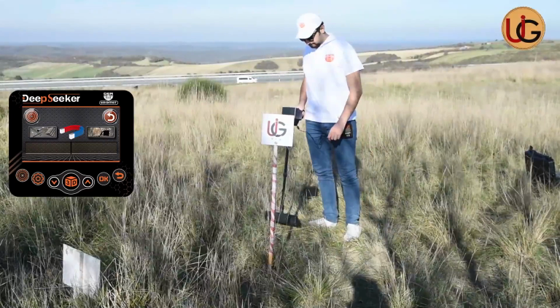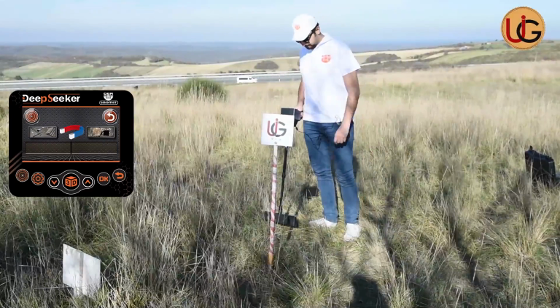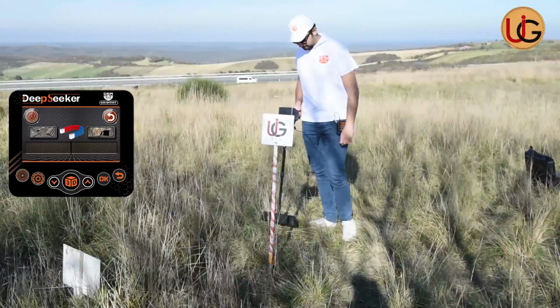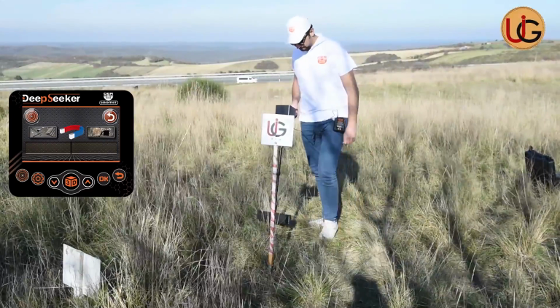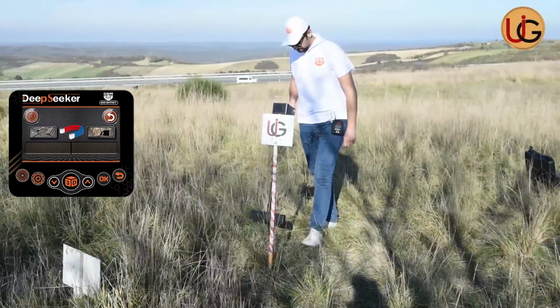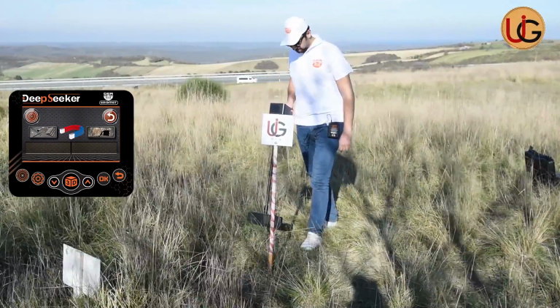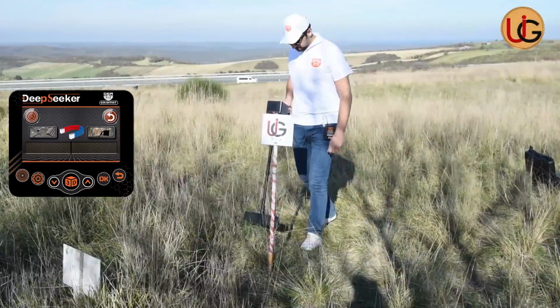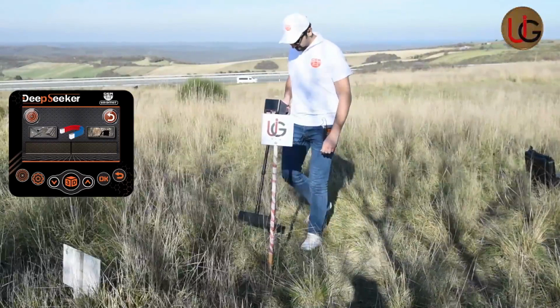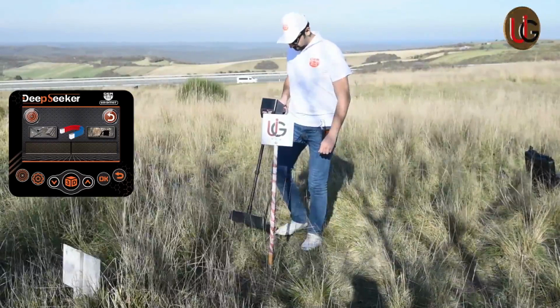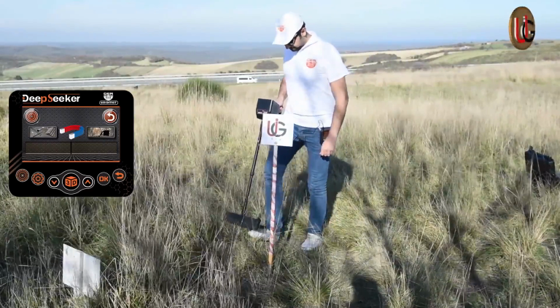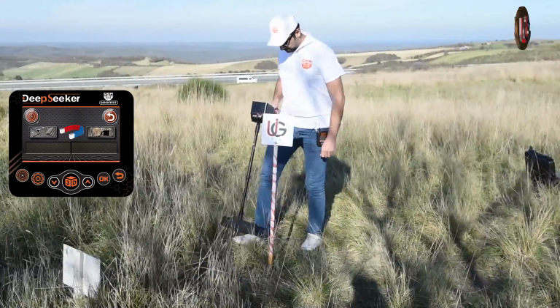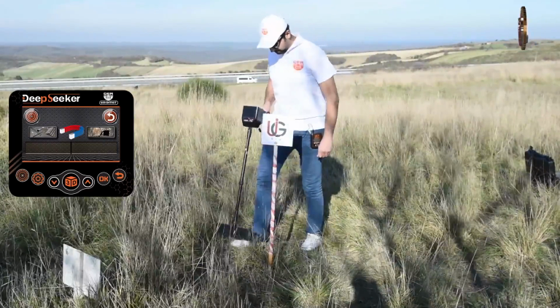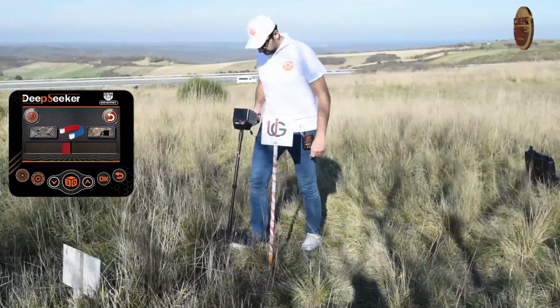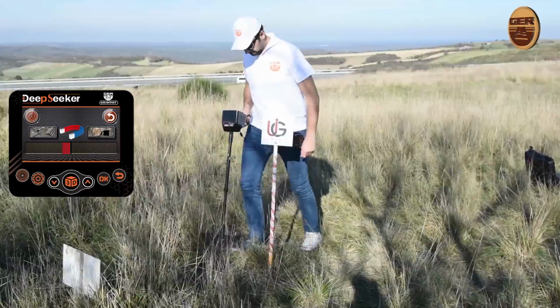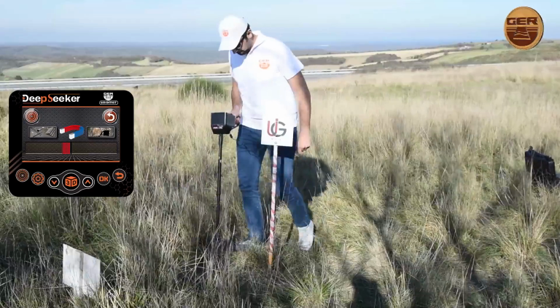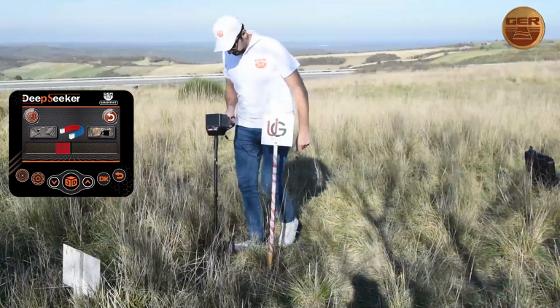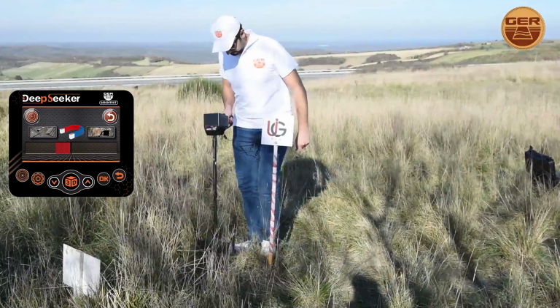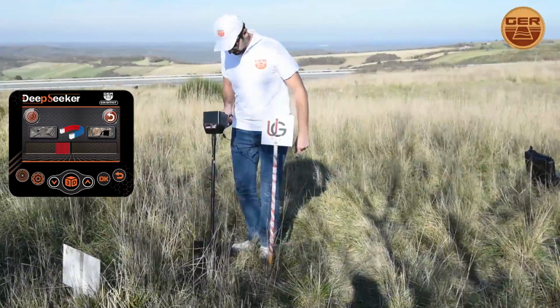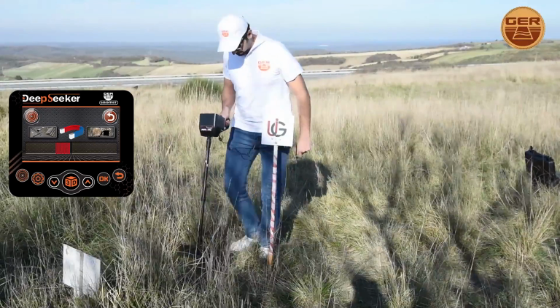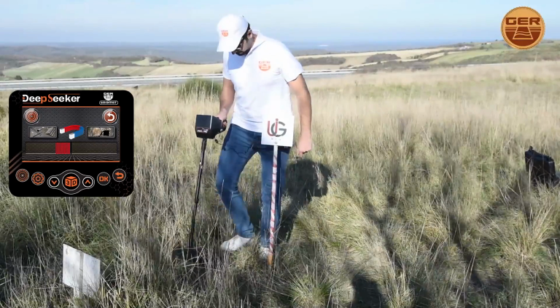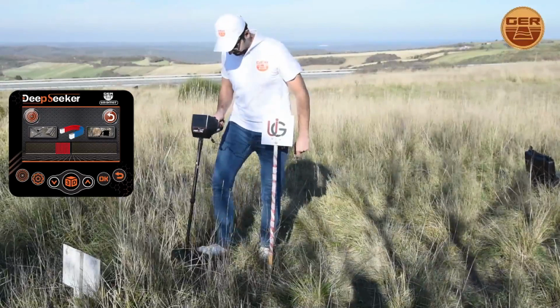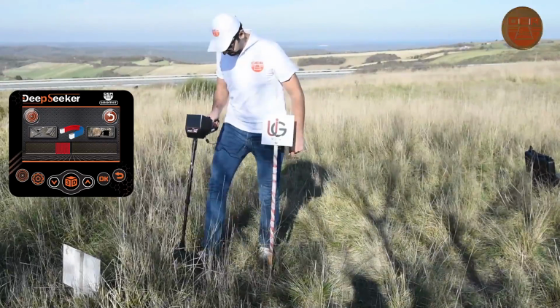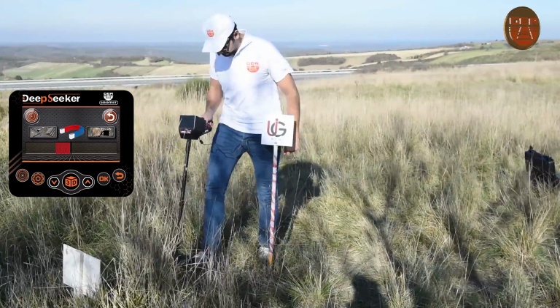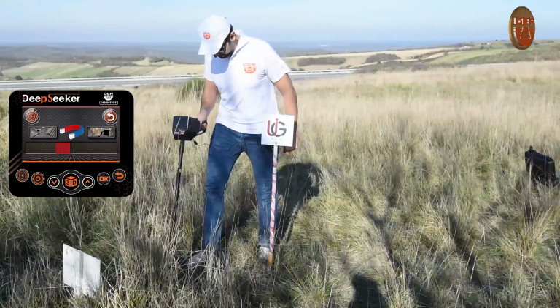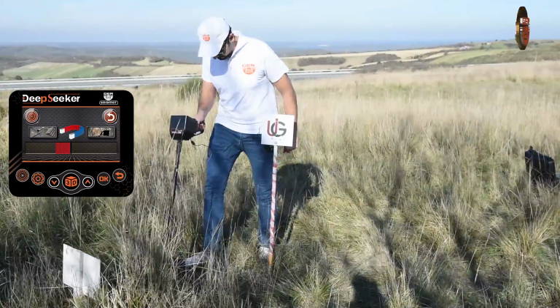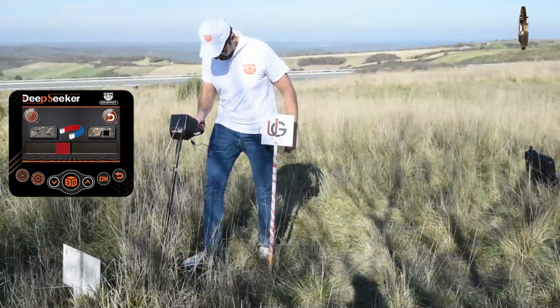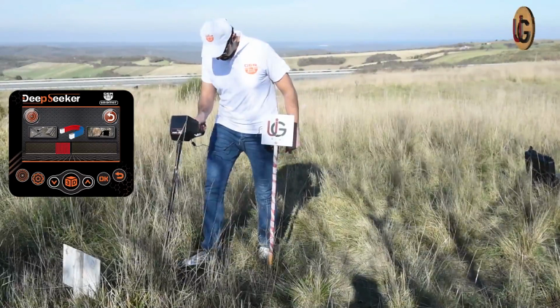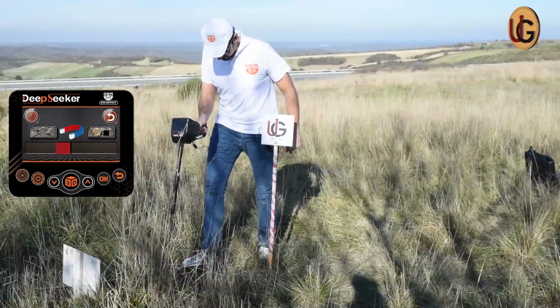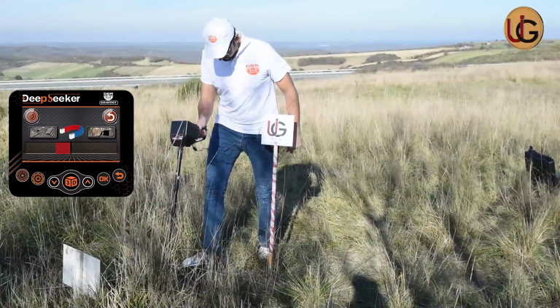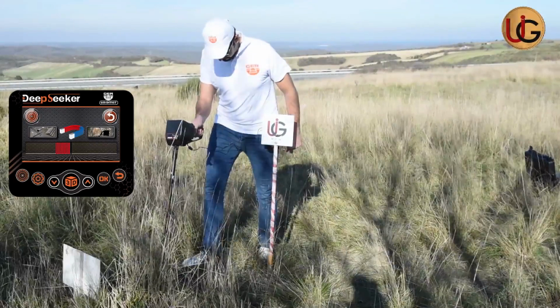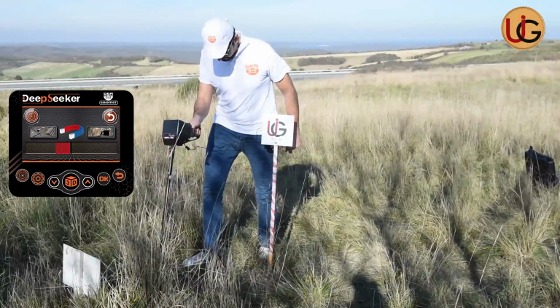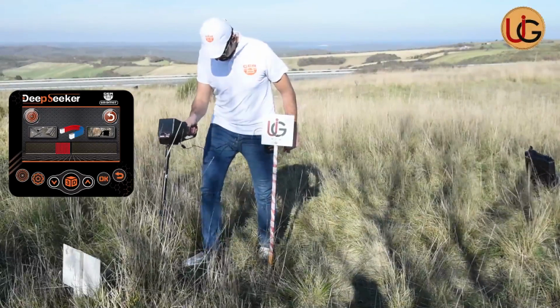If there are magnetic metals, the device will make a beep signal over the target, with the cursor showing on the screen.